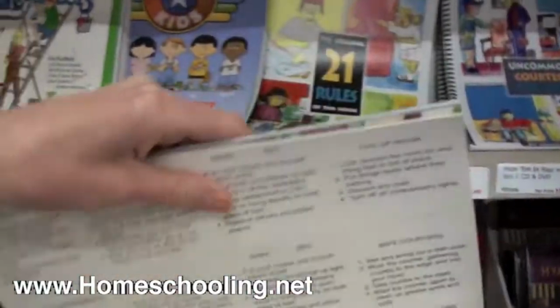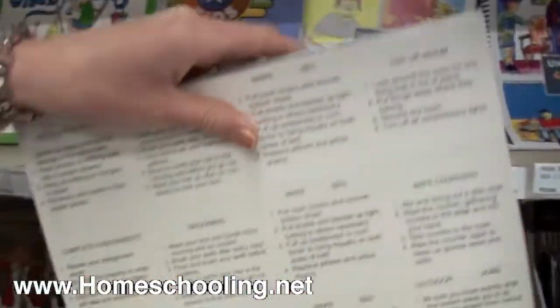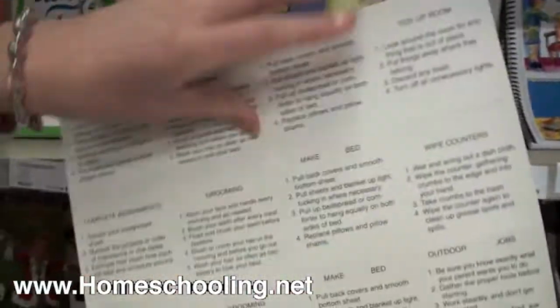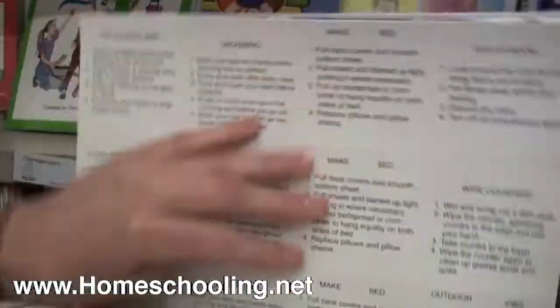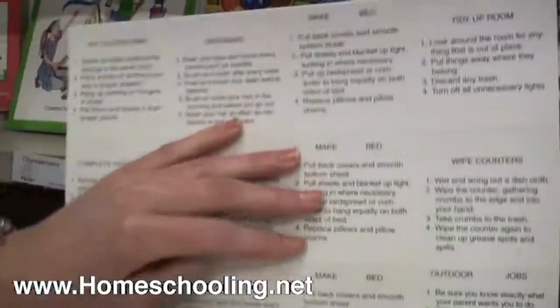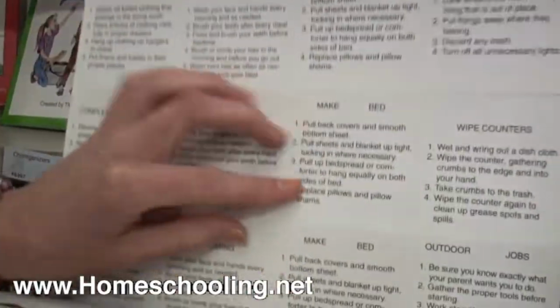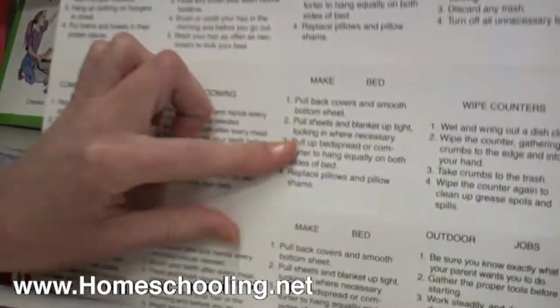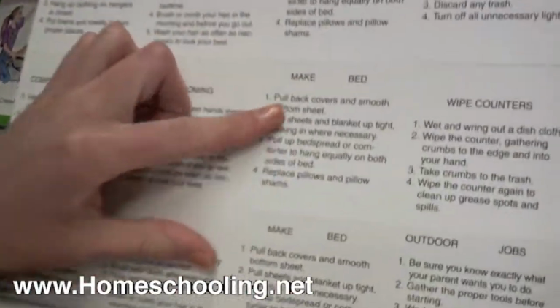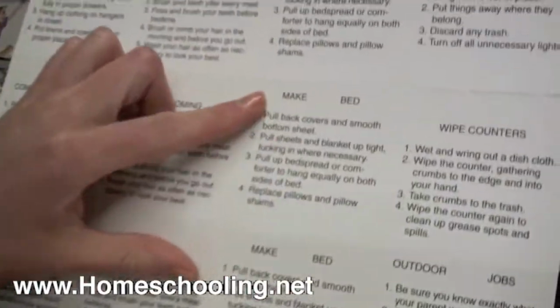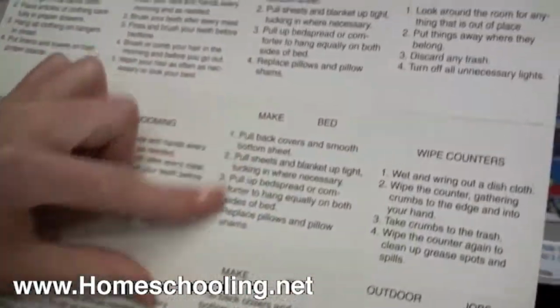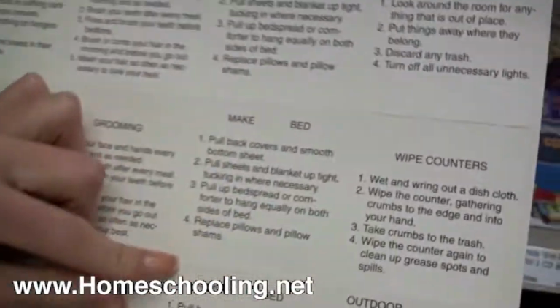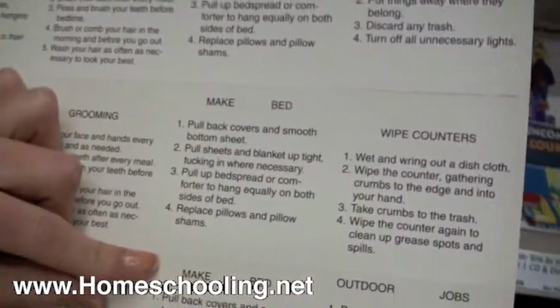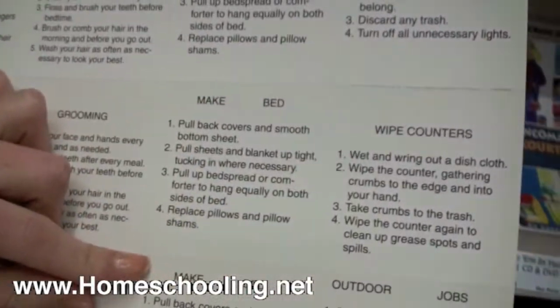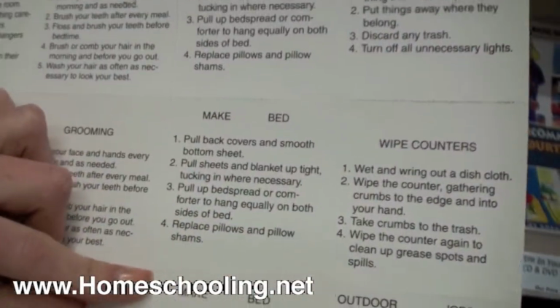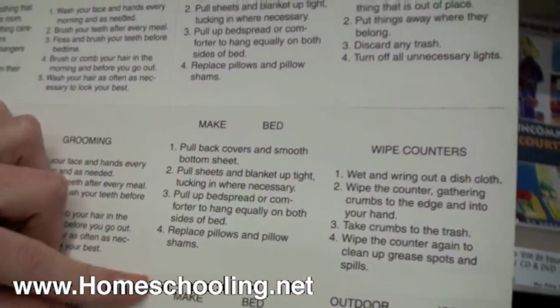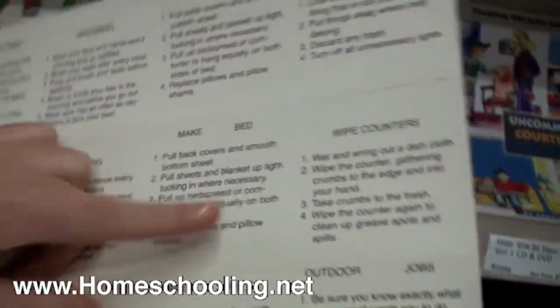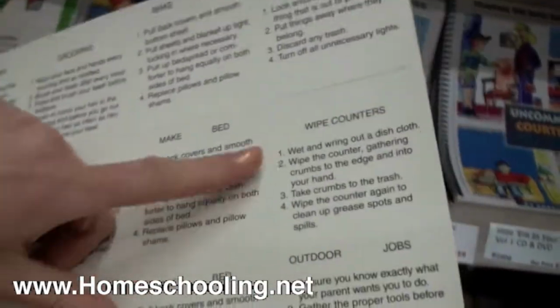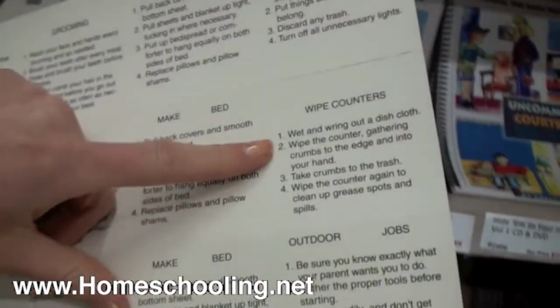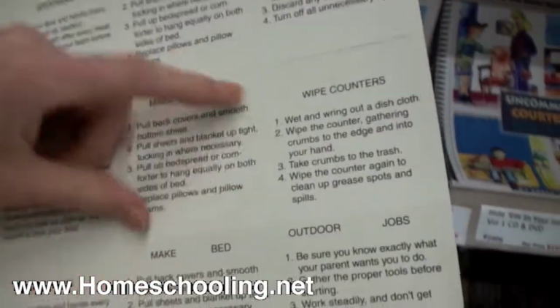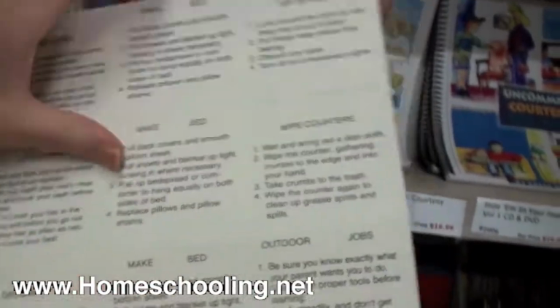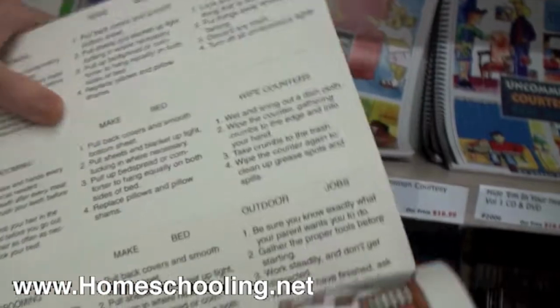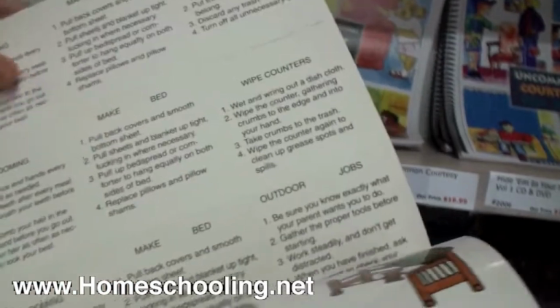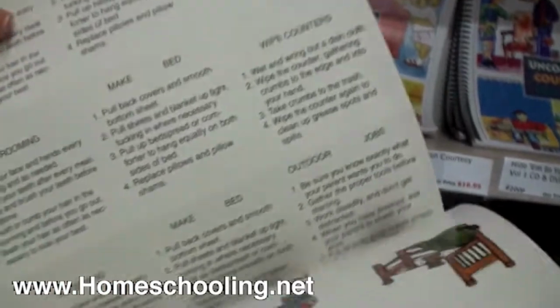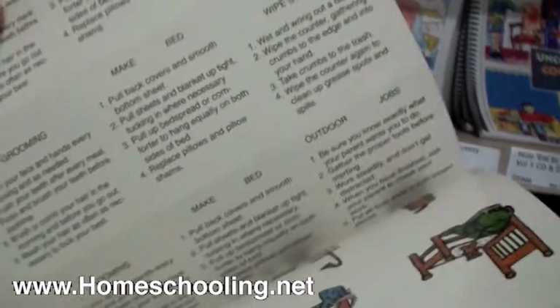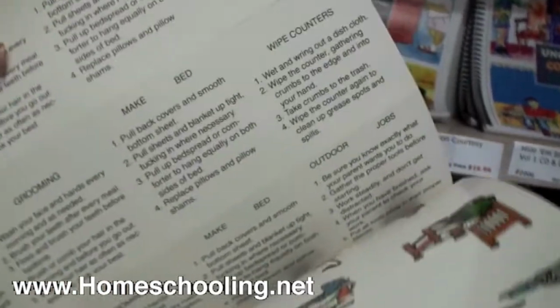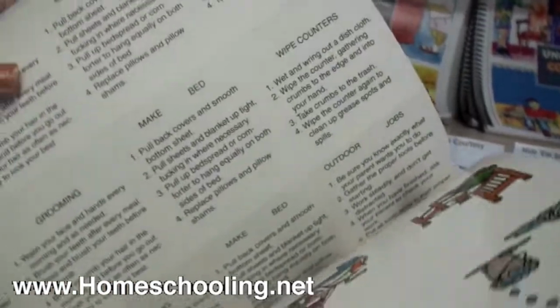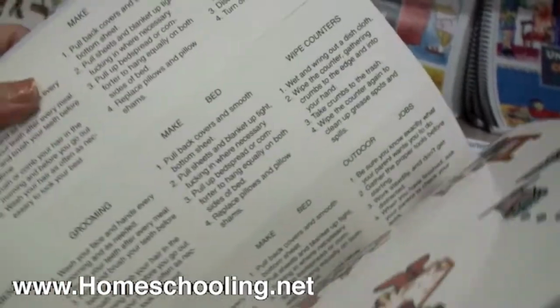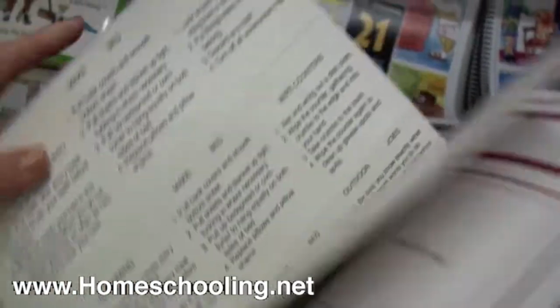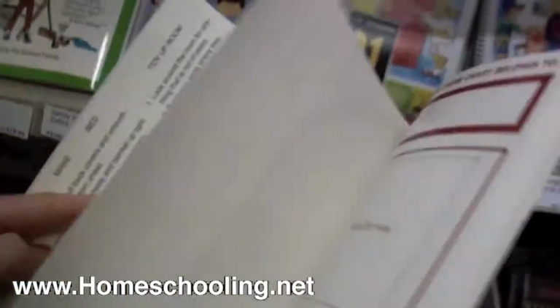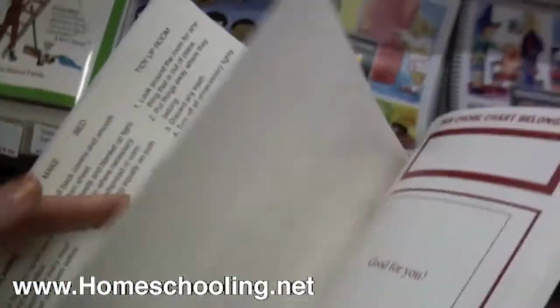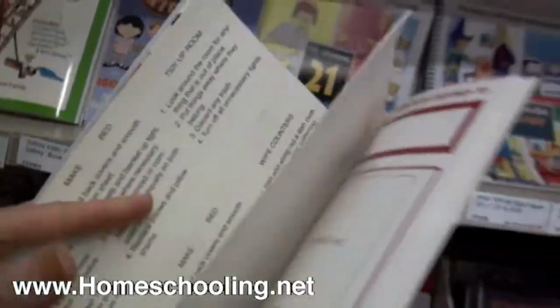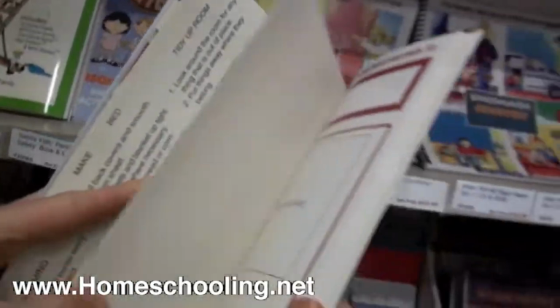It has explanations on the back of how you make the bed, how you wipe the counters, and outdoor jobs.